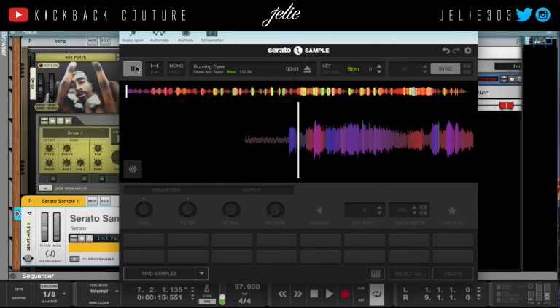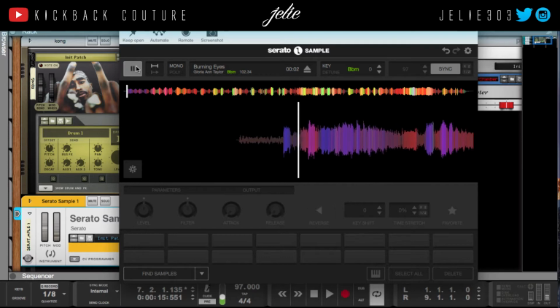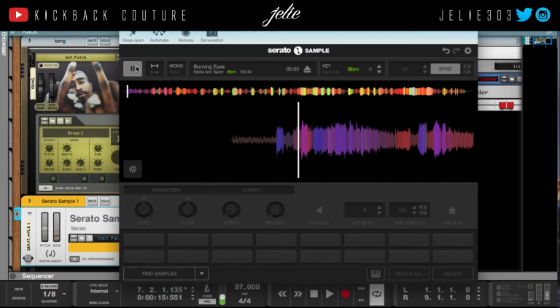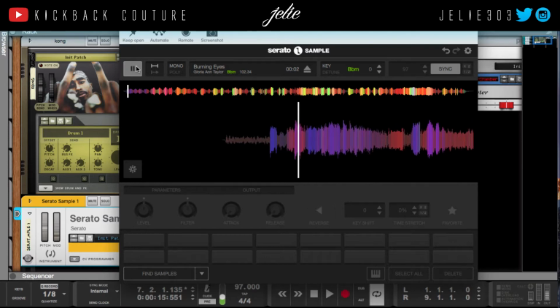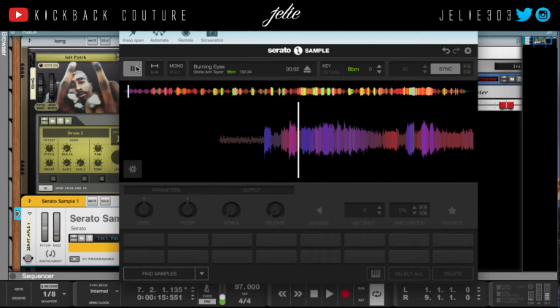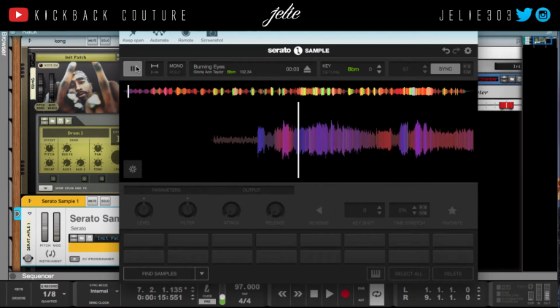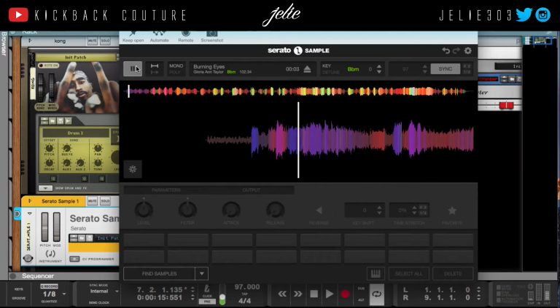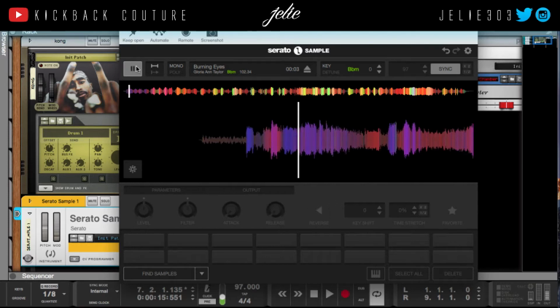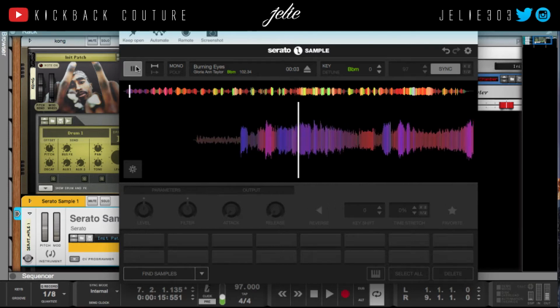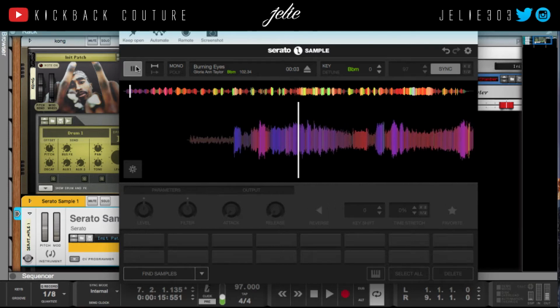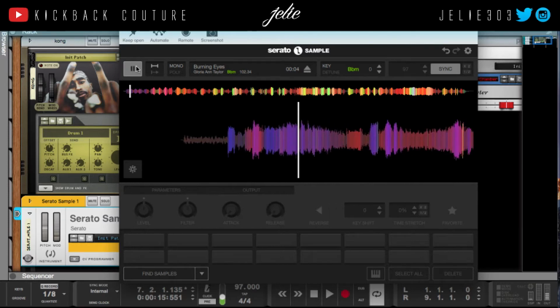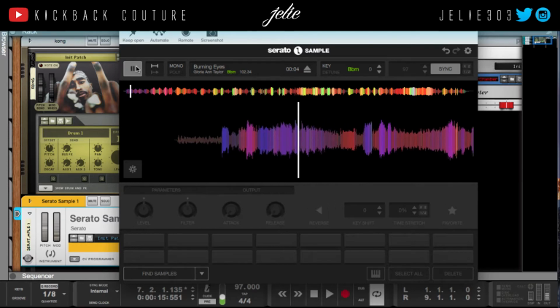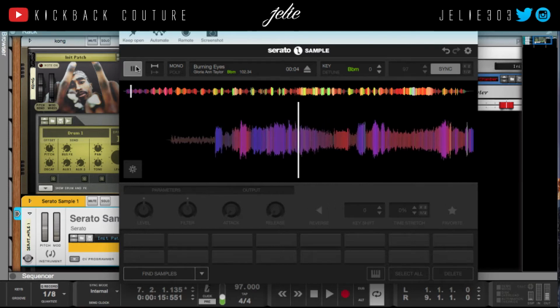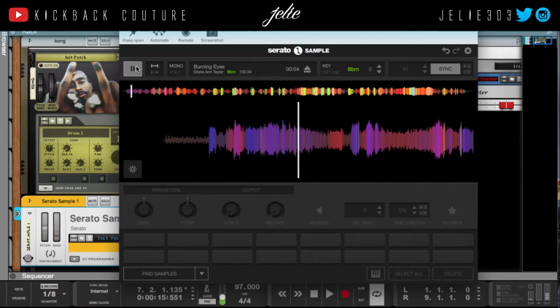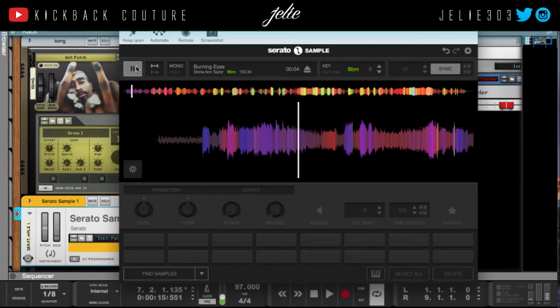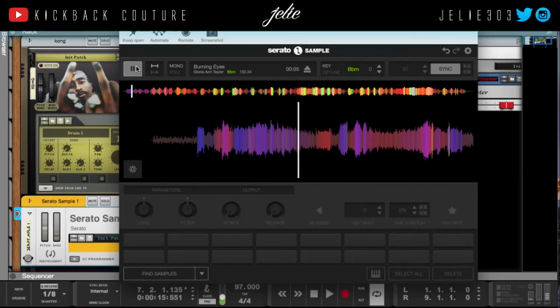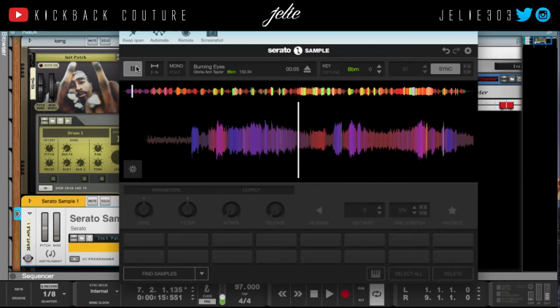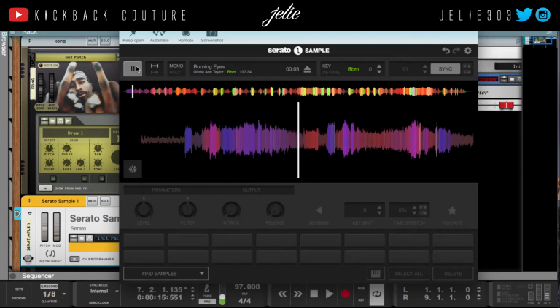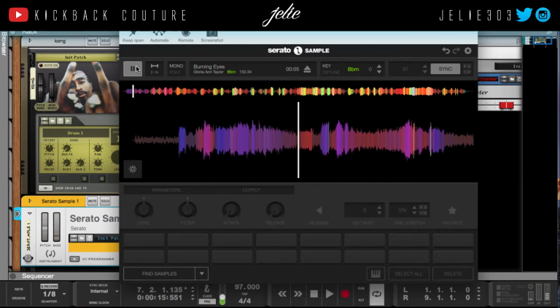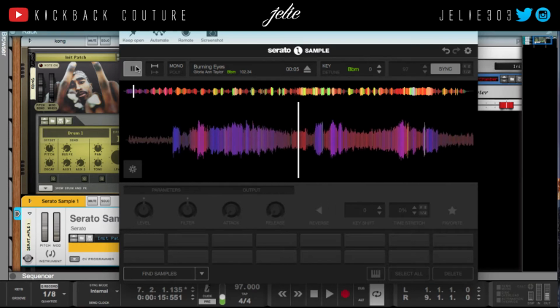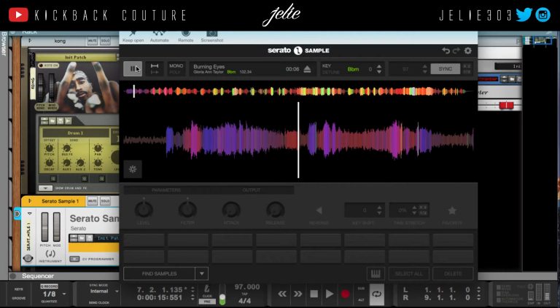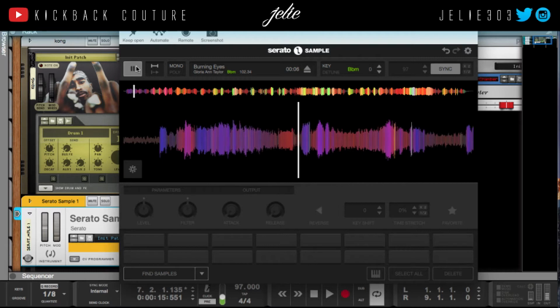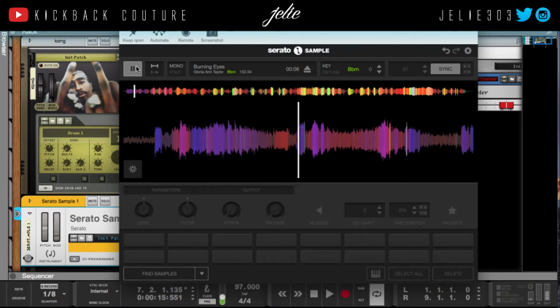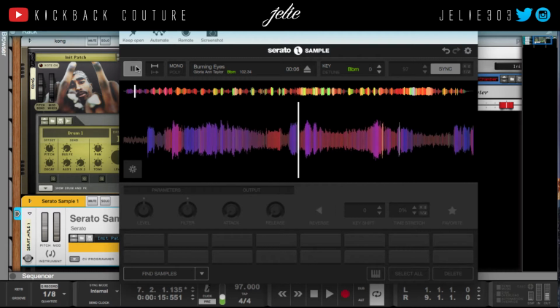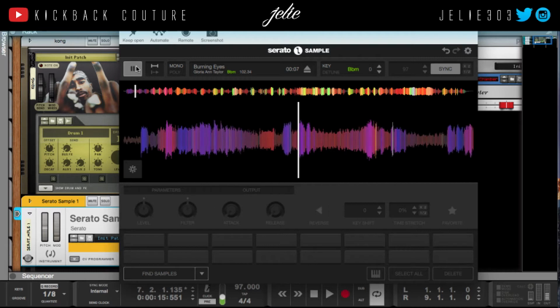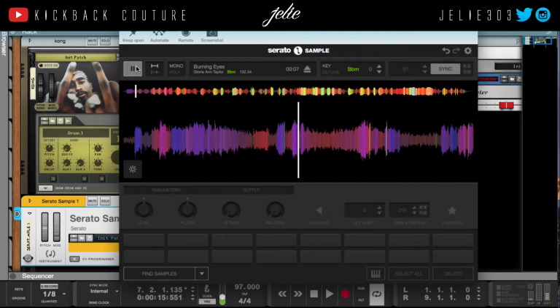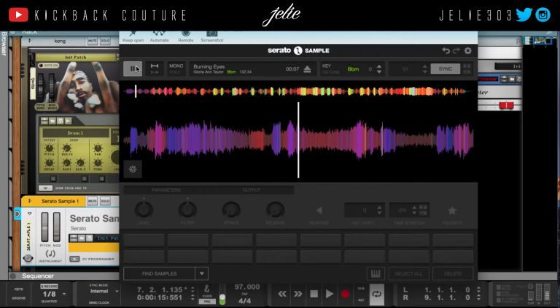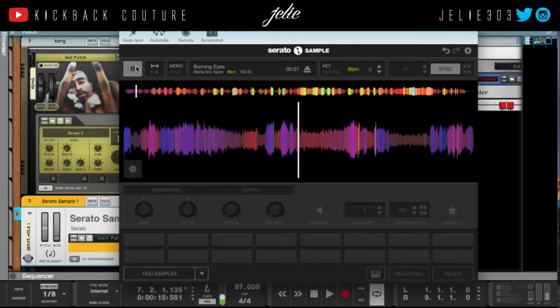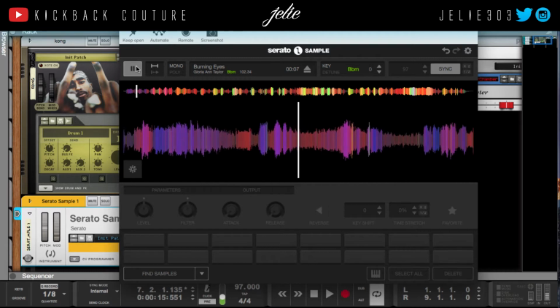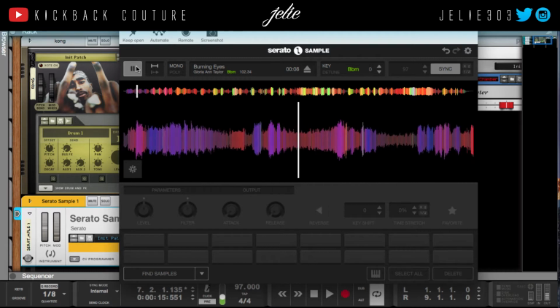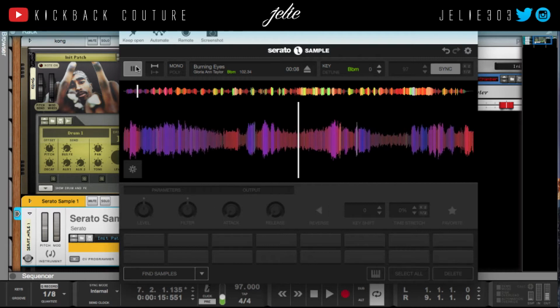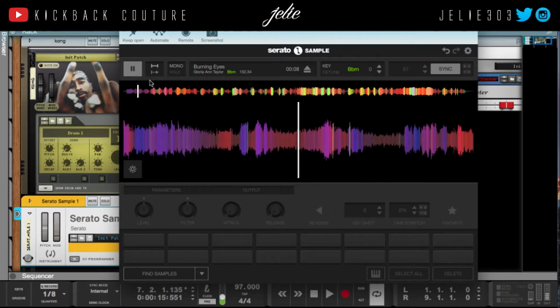First thing I do is listen to the track. I've already listened to it all the way through. Second time I go back and chop parts that I like.